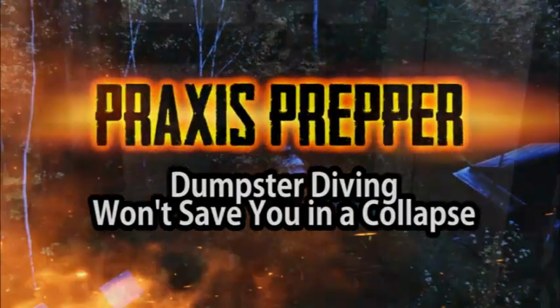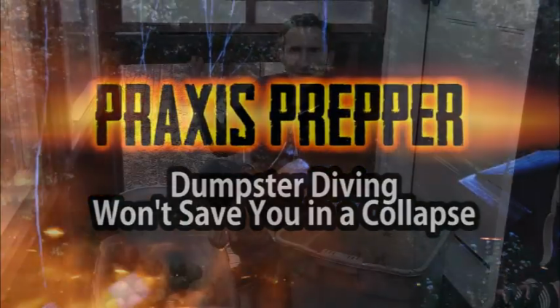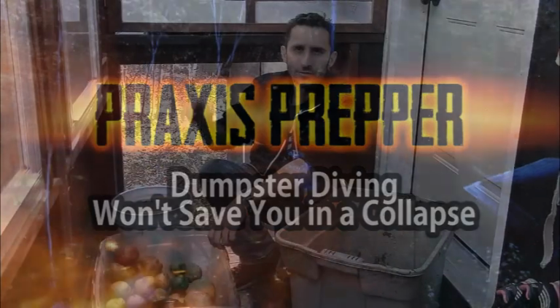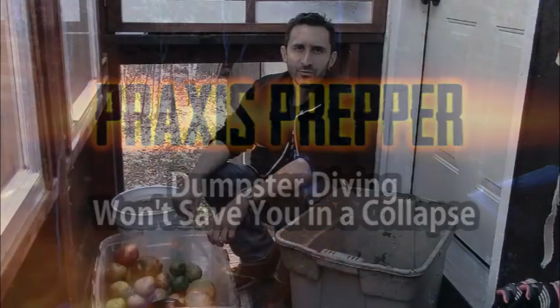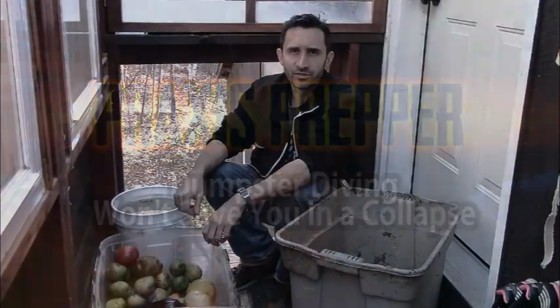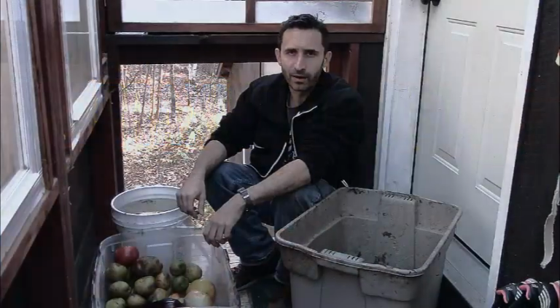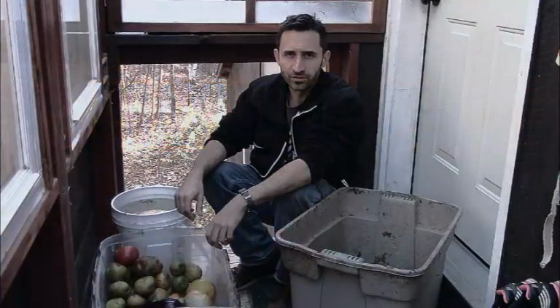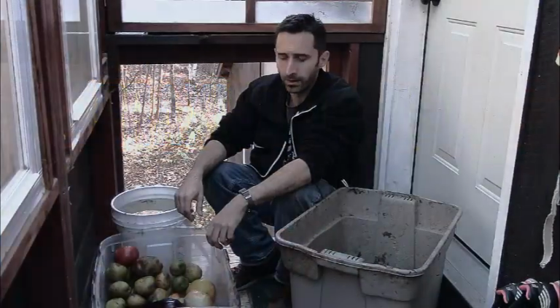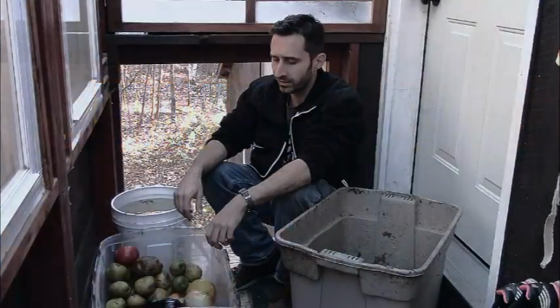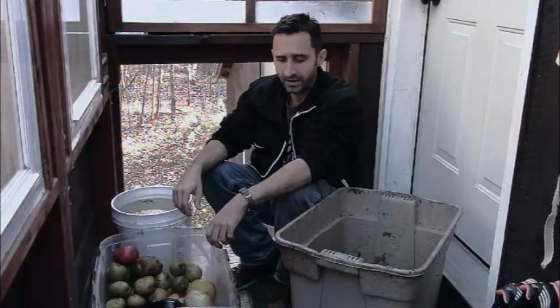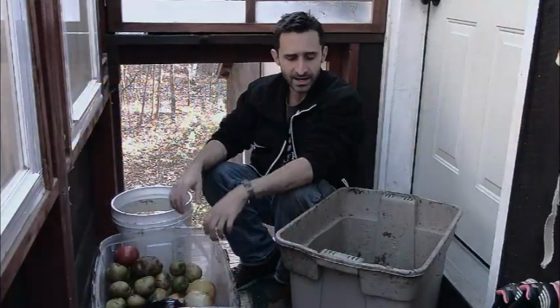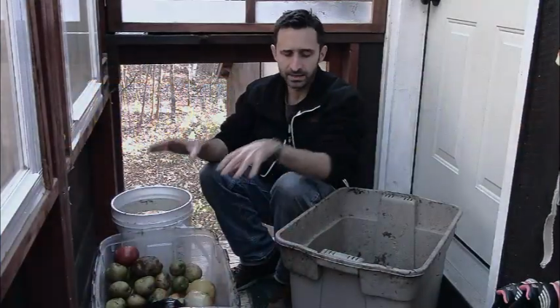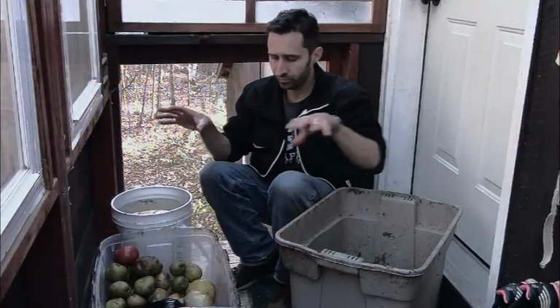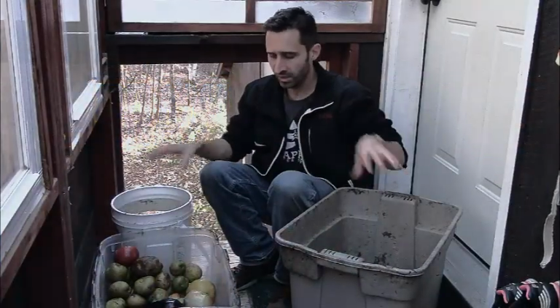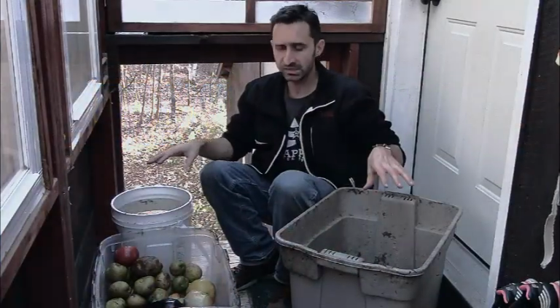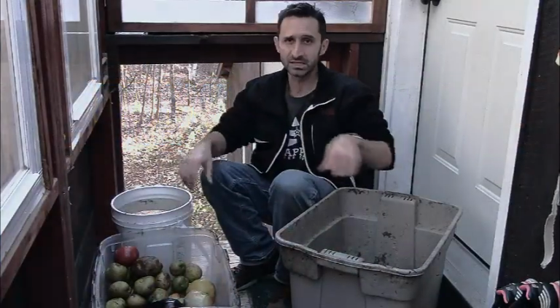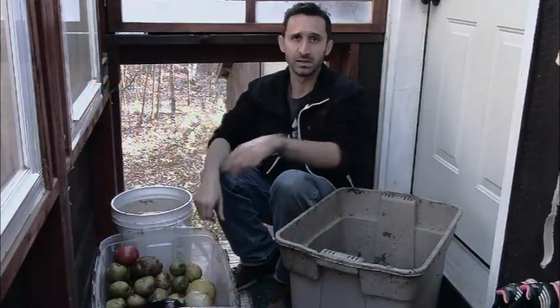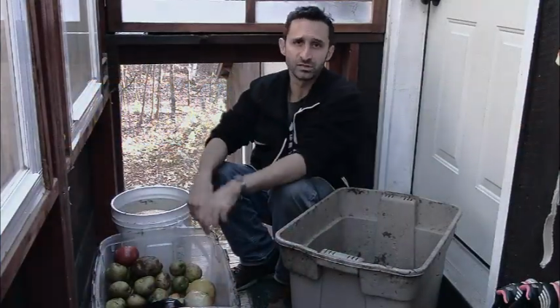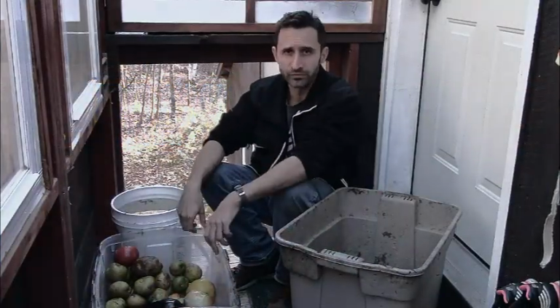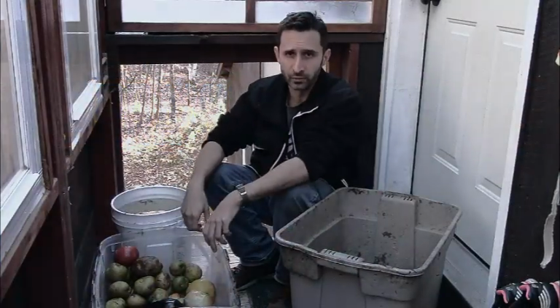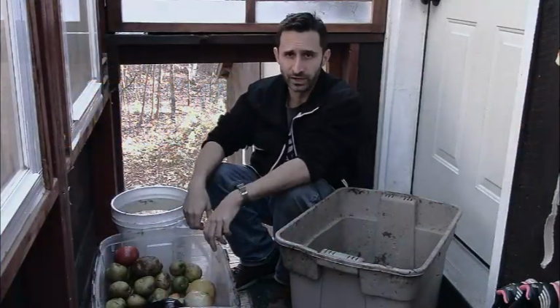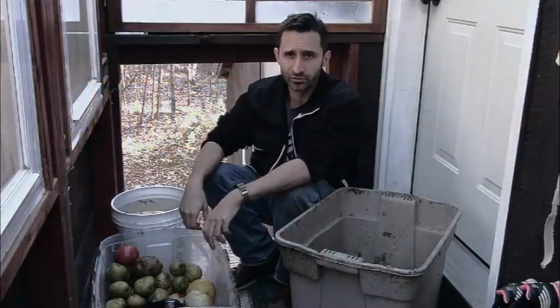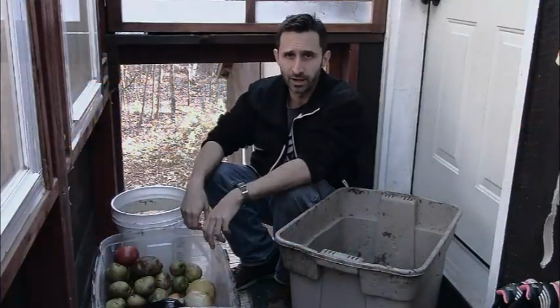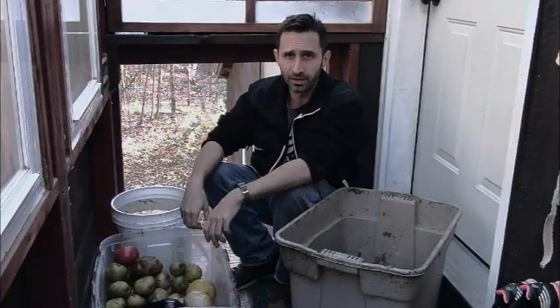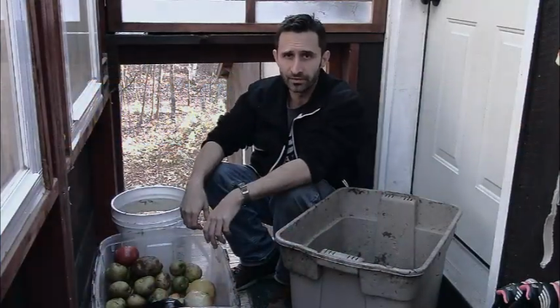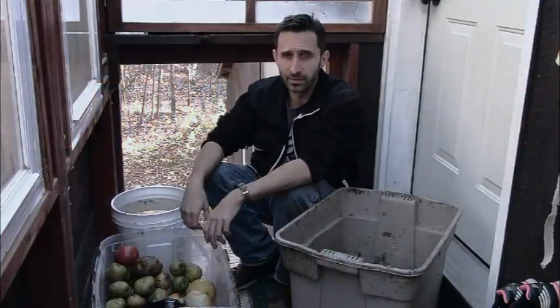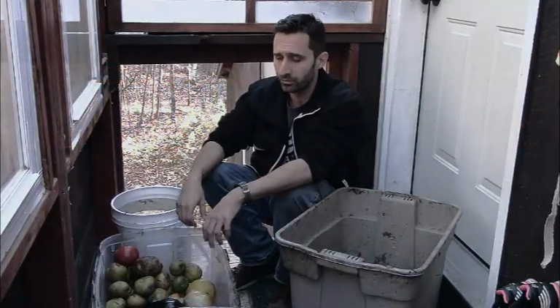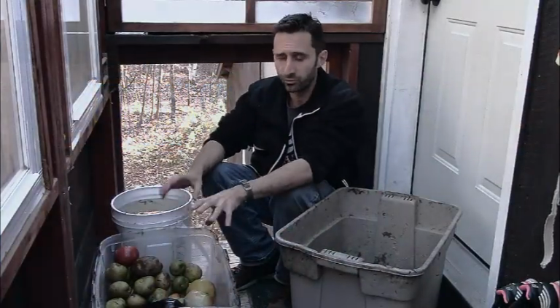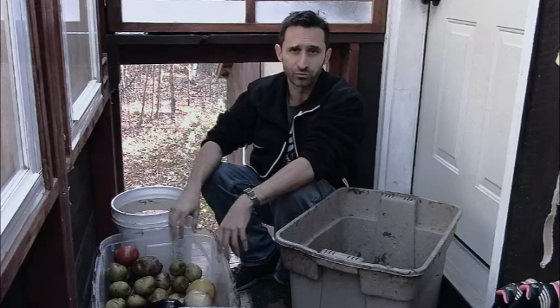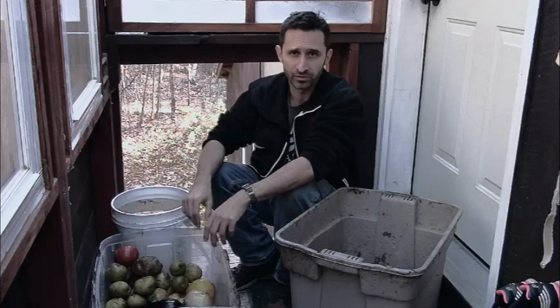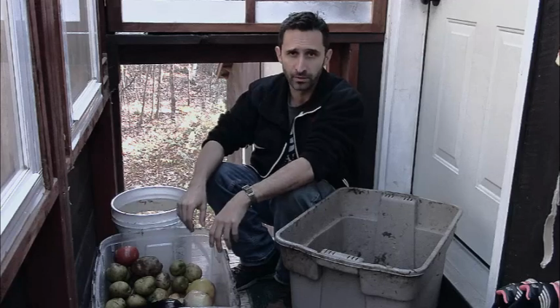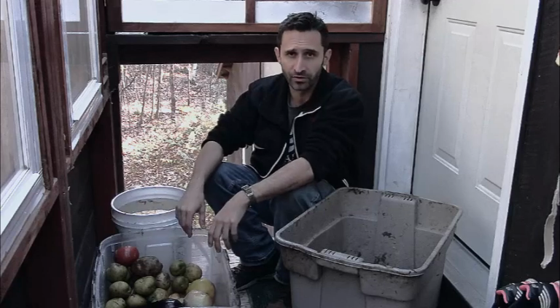Hey YouTube, this is Practice Prepper, and today I am processing dumpster food that I just grabbed out of my grocery store's dumpster.